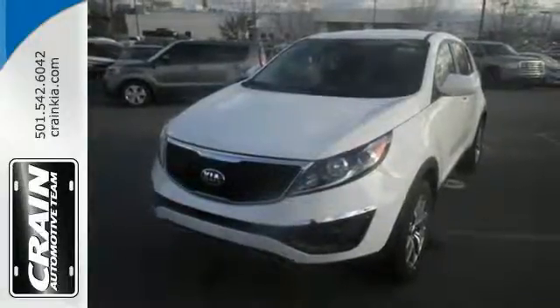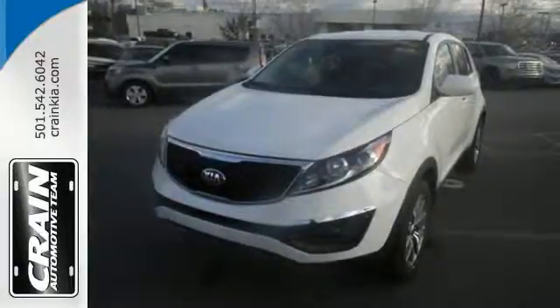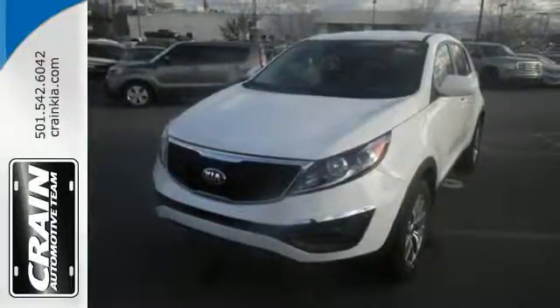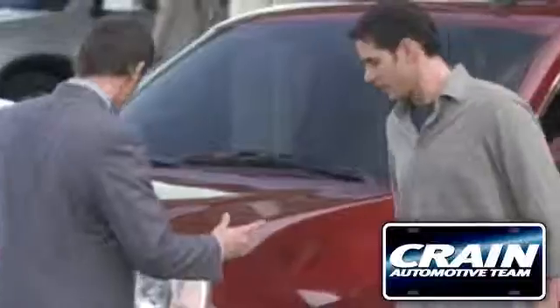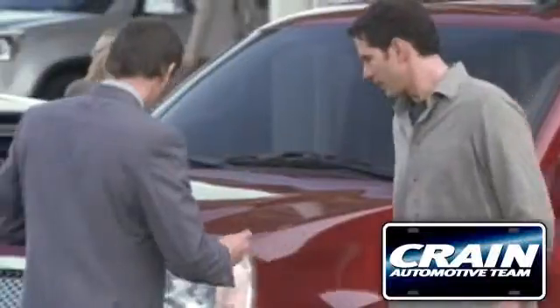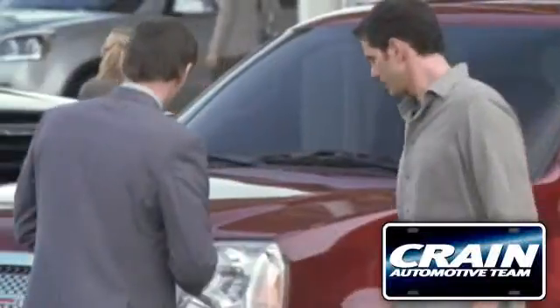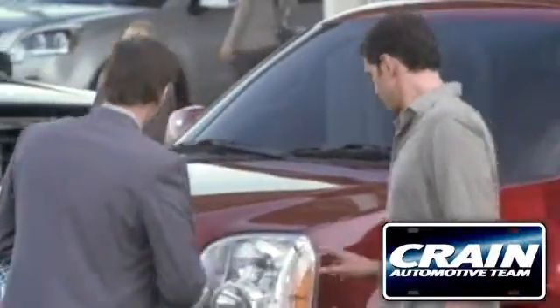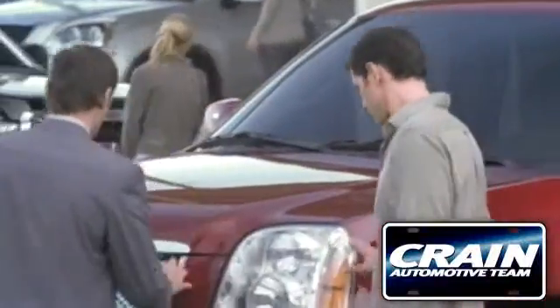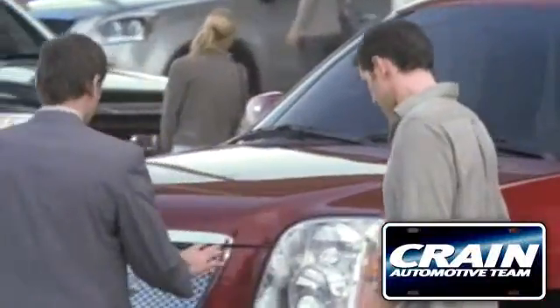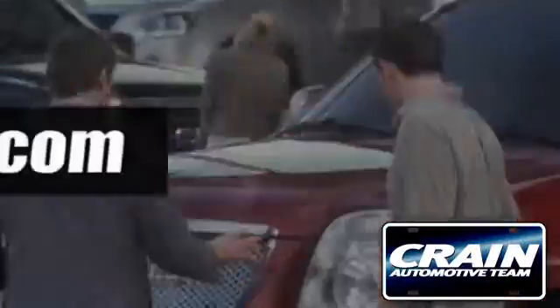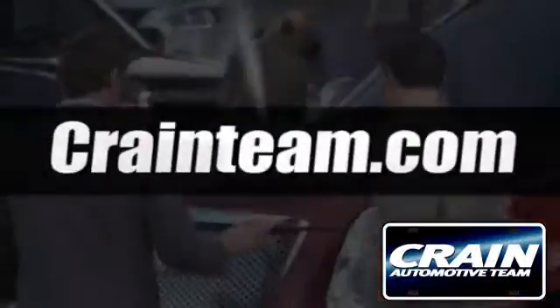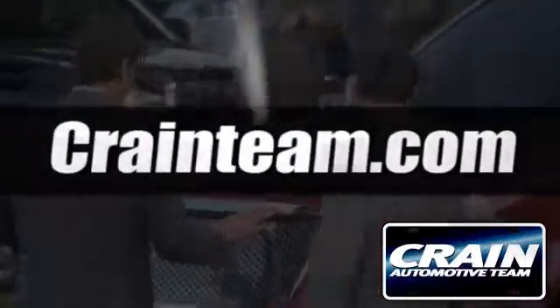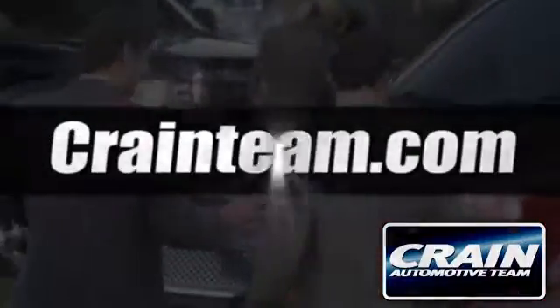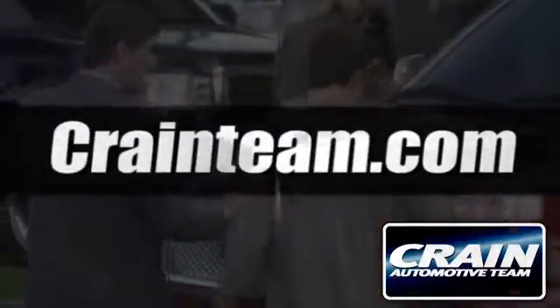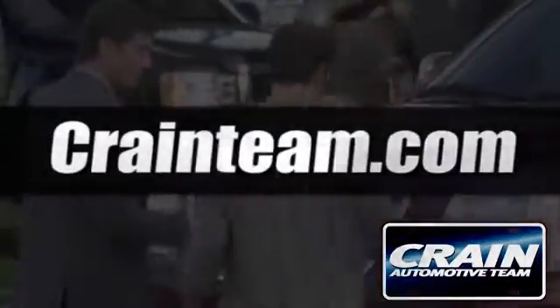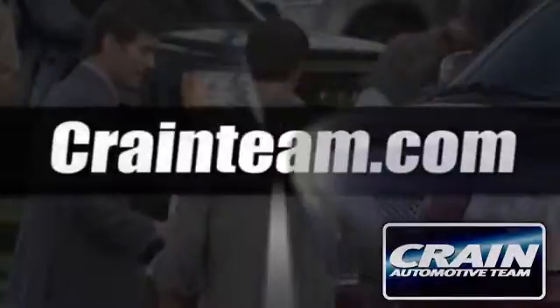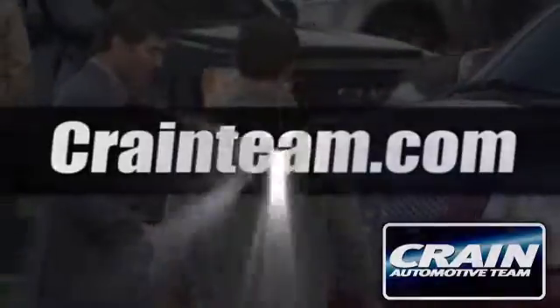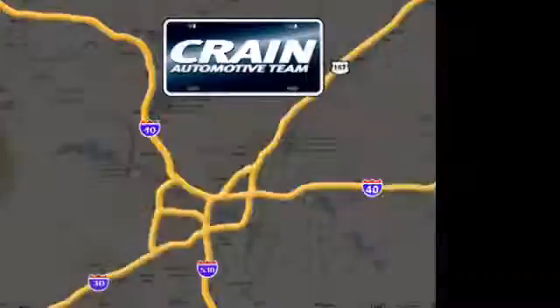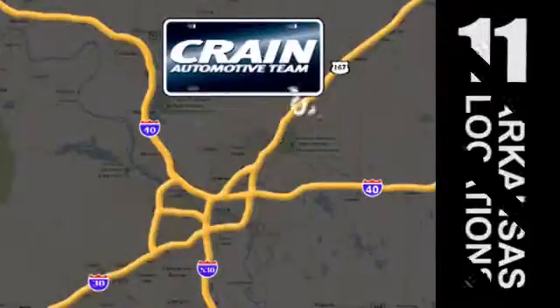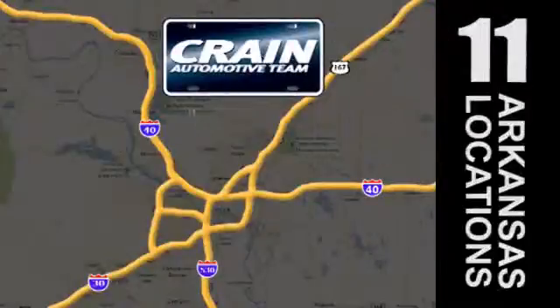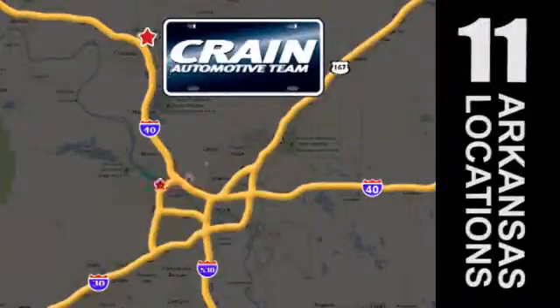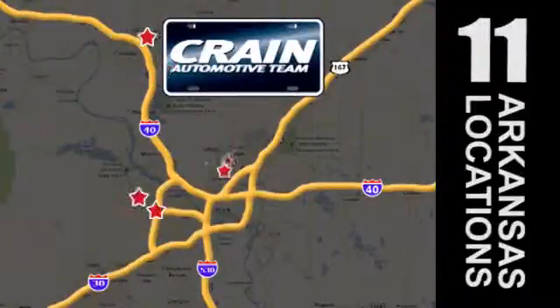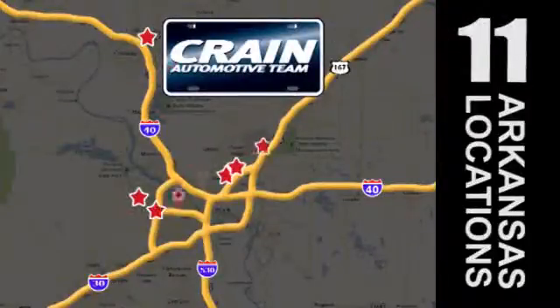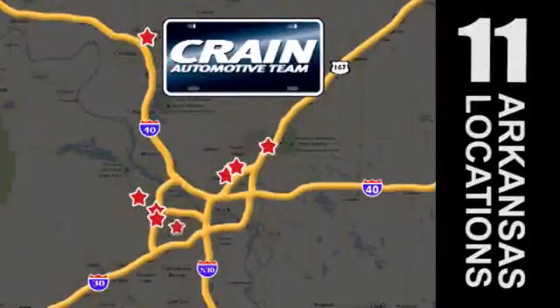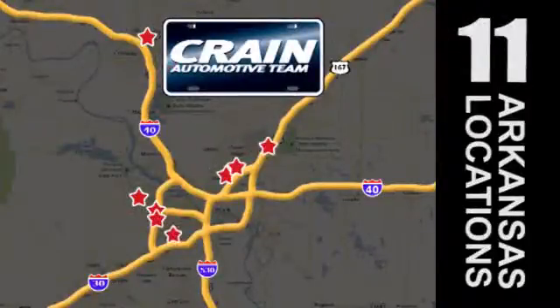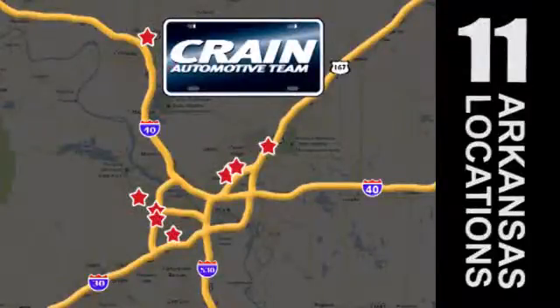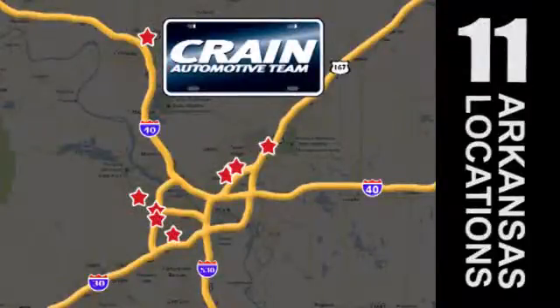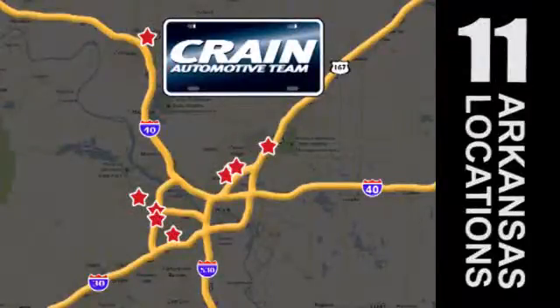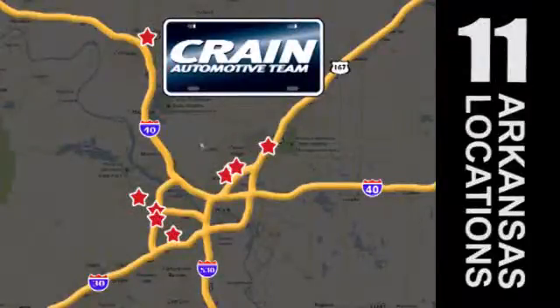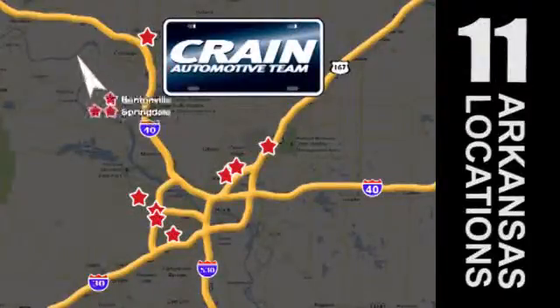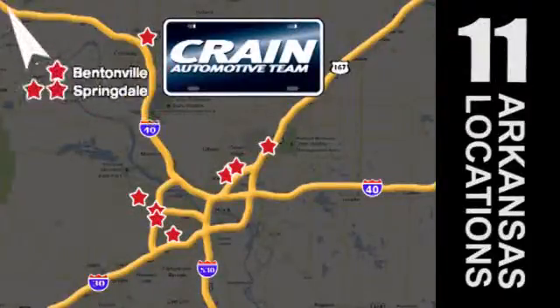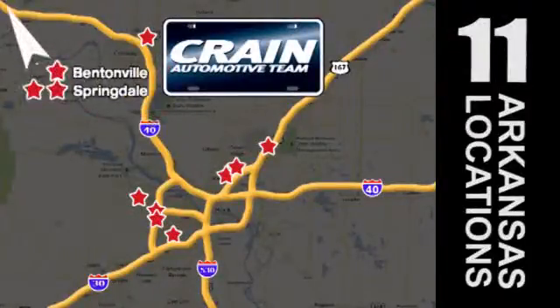Visit us anytime at craneteam.com. Go, go, go — Crane Team's got them! Craneteam.com.